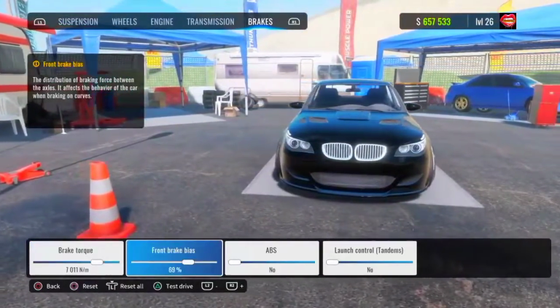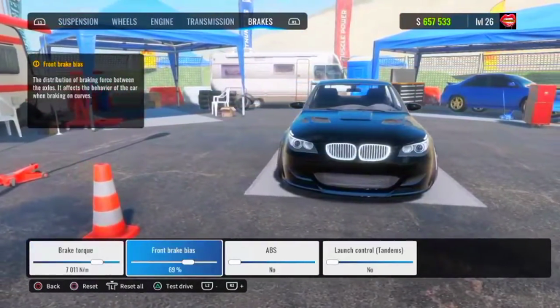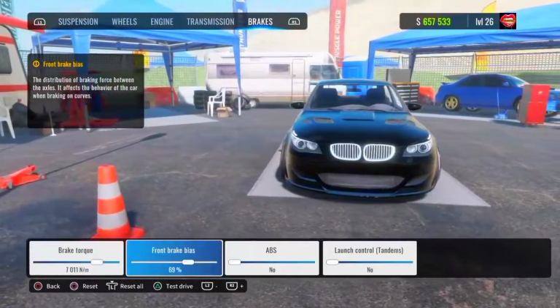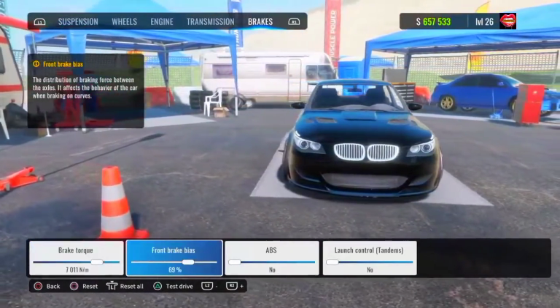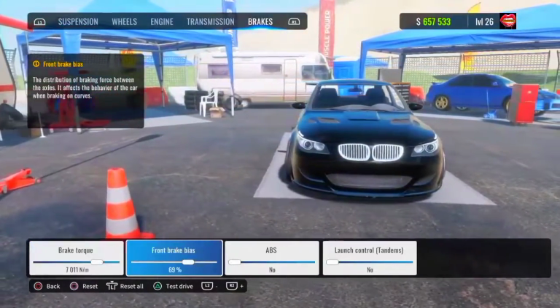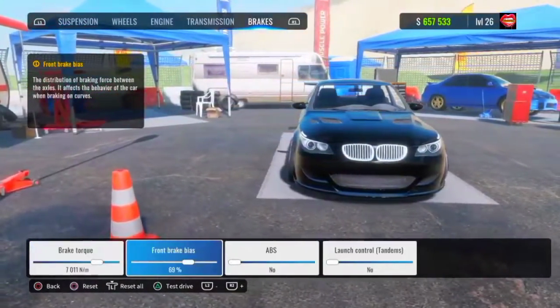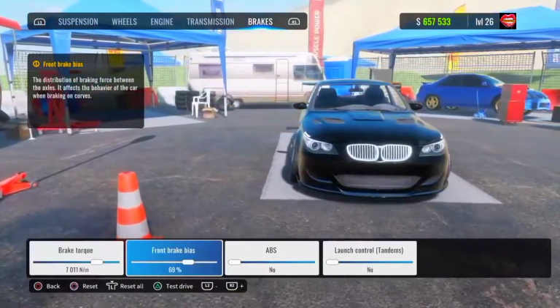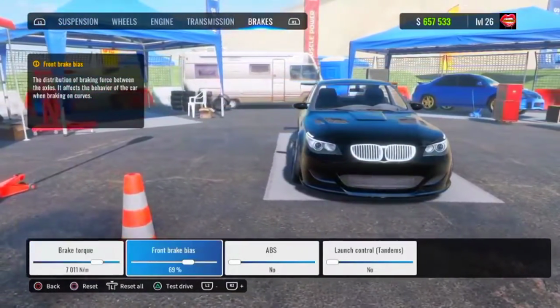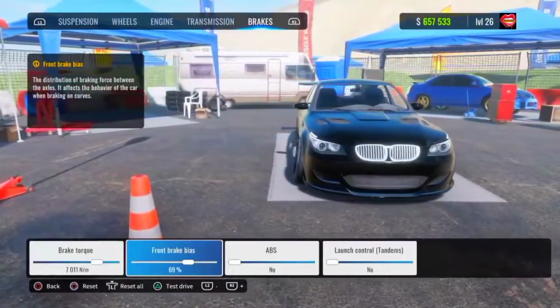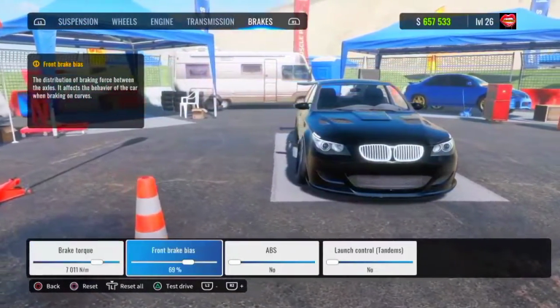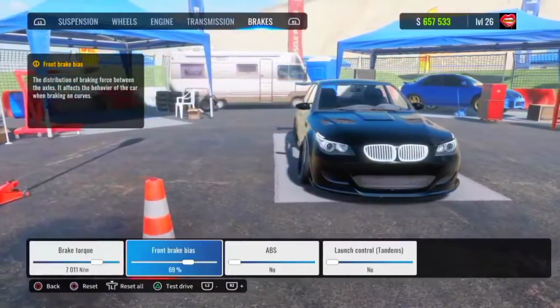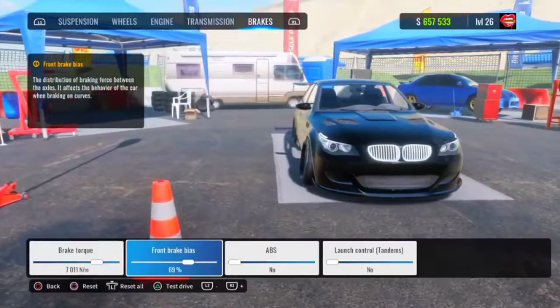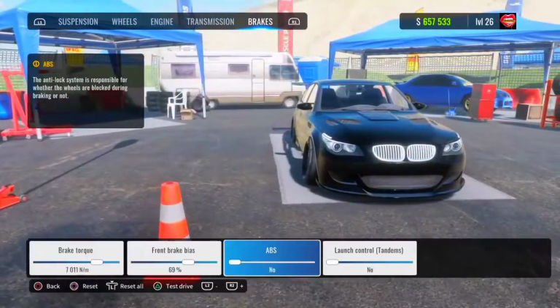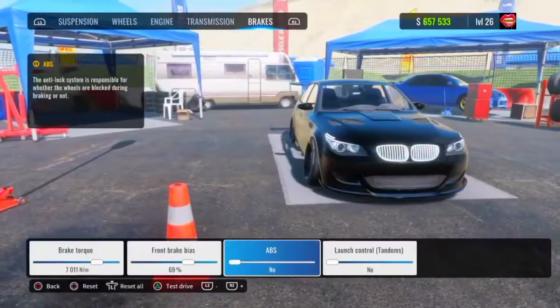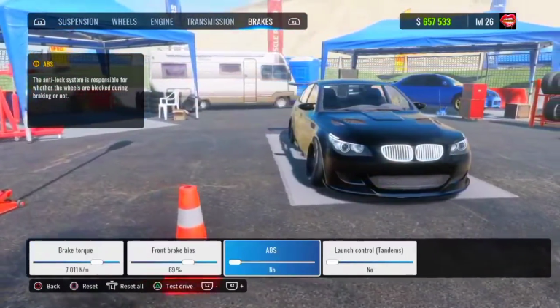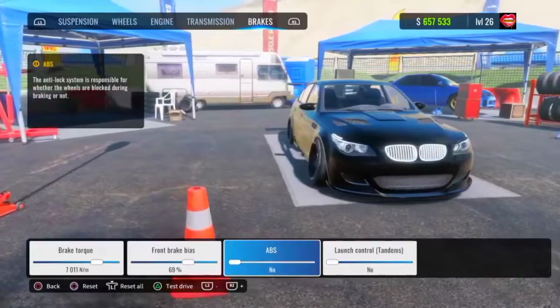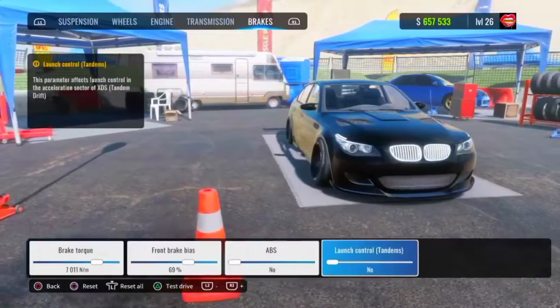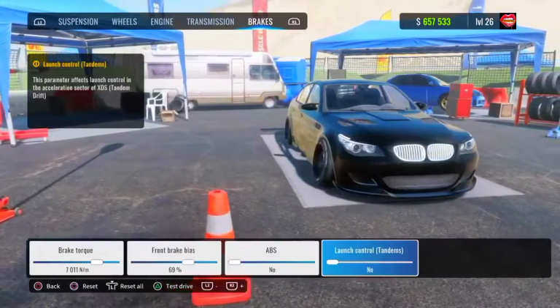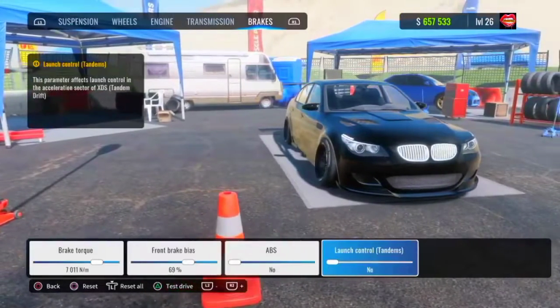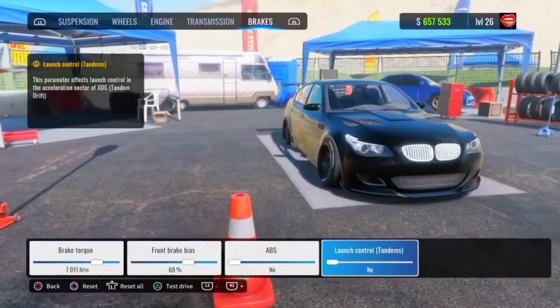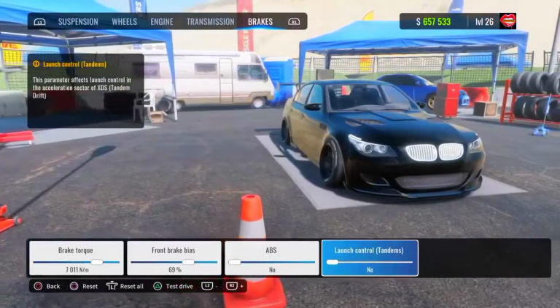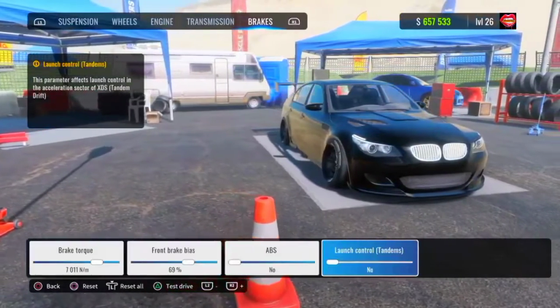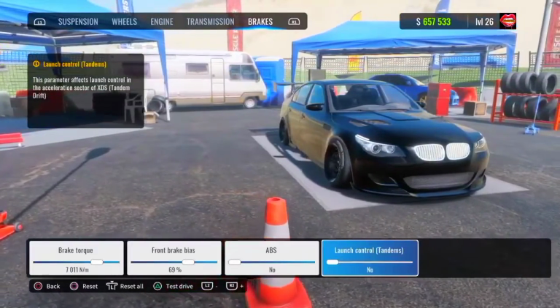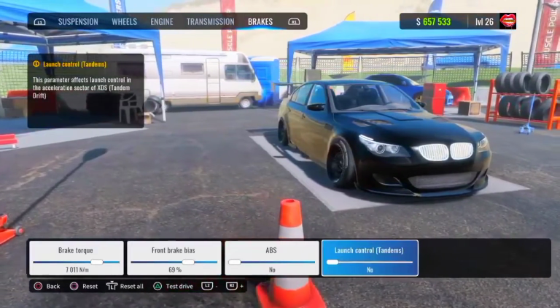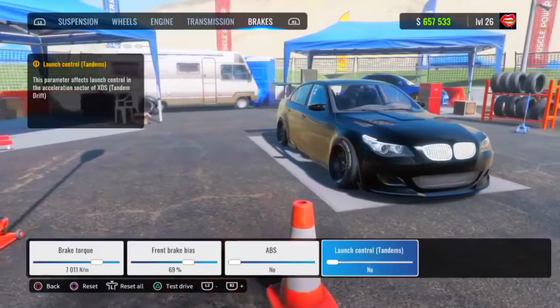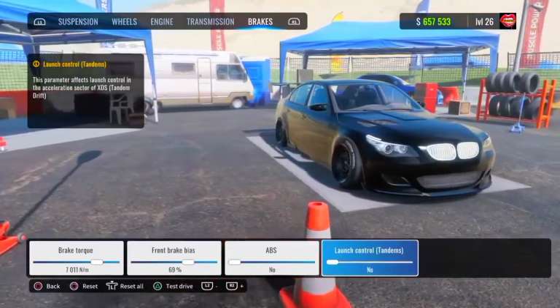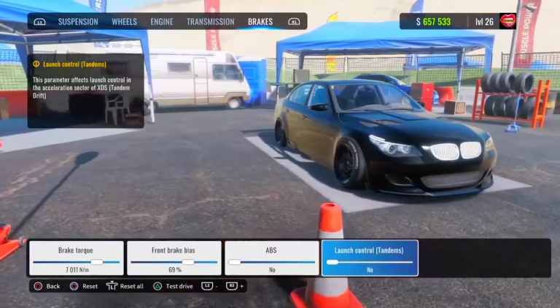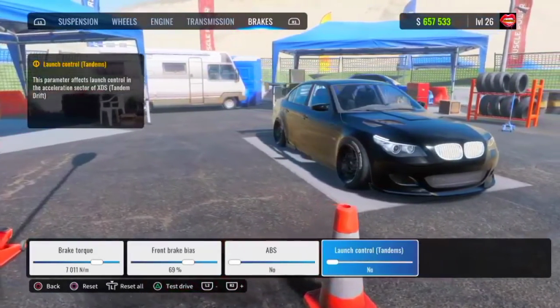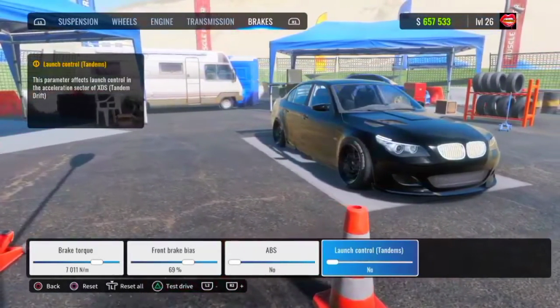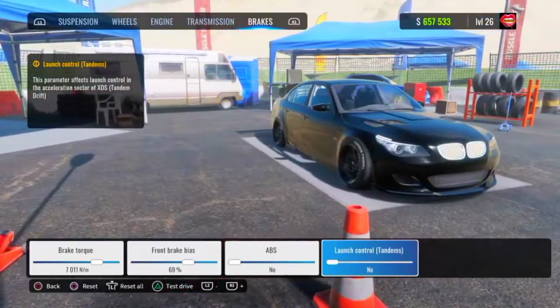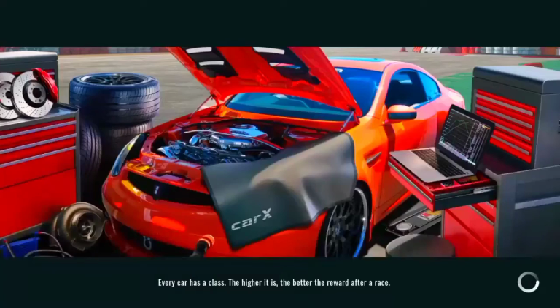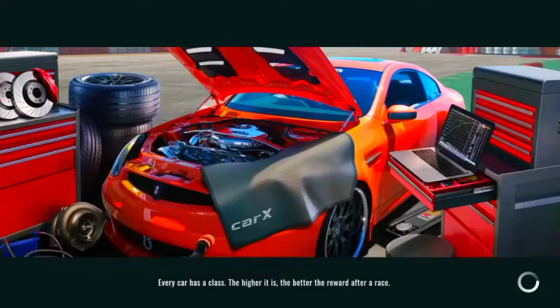For your brakes, your brake torque is going to be 7K. Your front brake bias is going to be 70%. ABS — no. Launch control — no. Let's go.